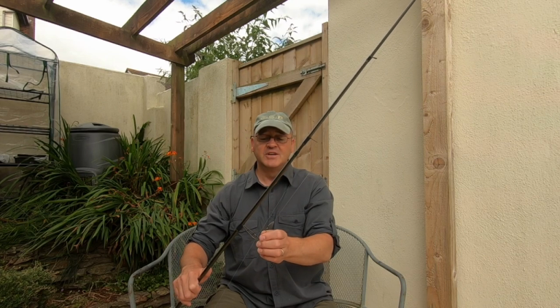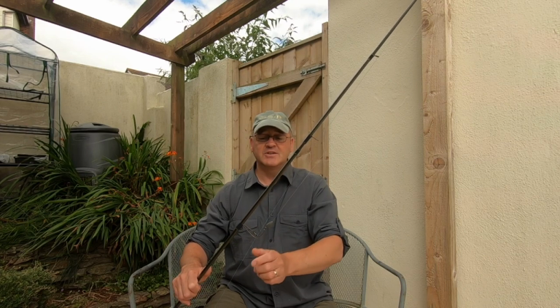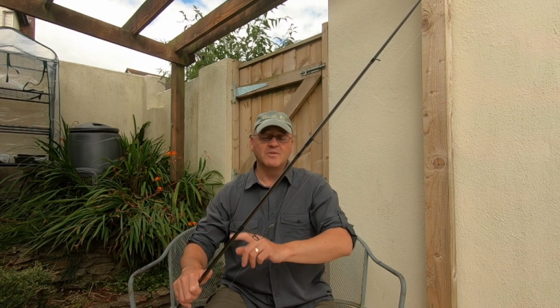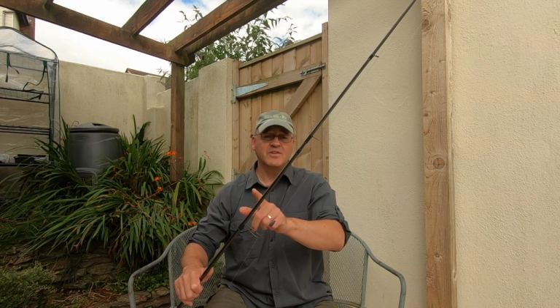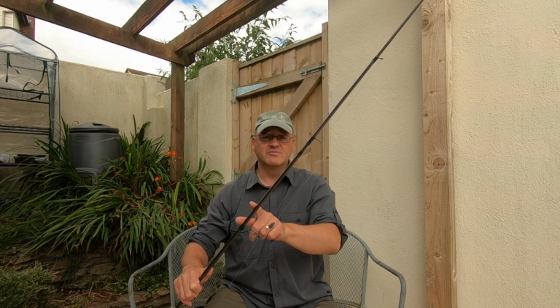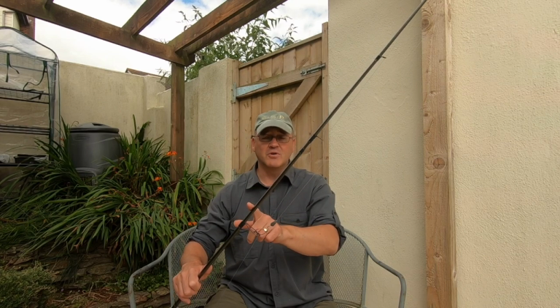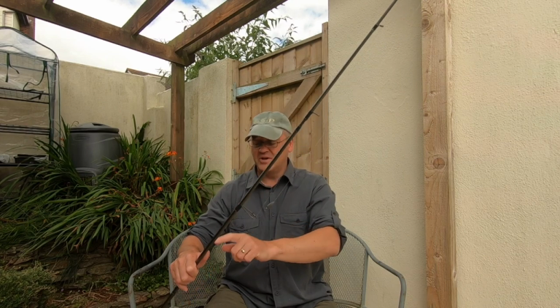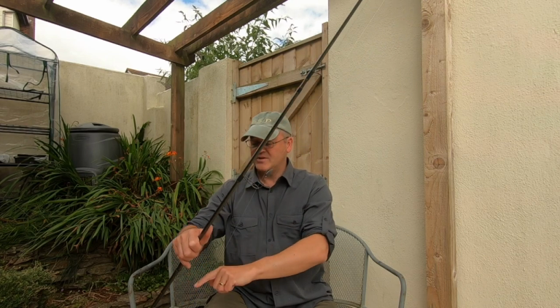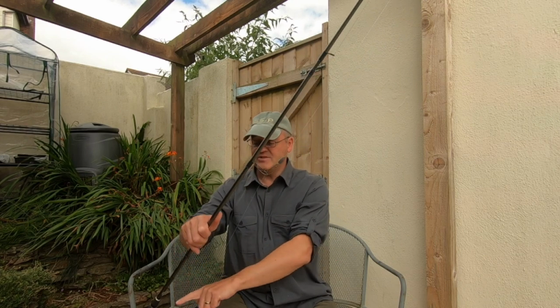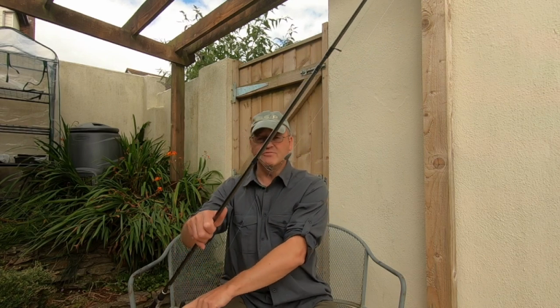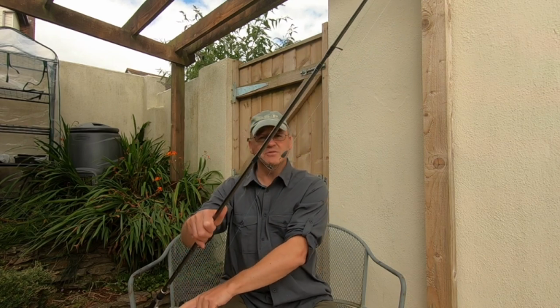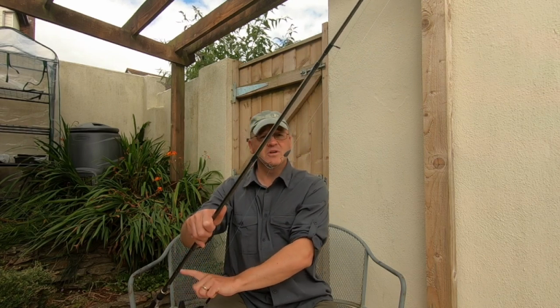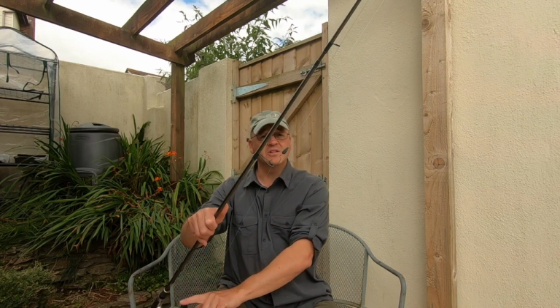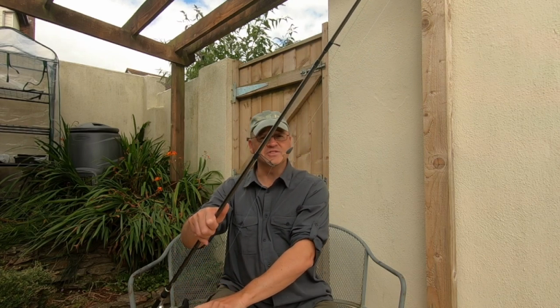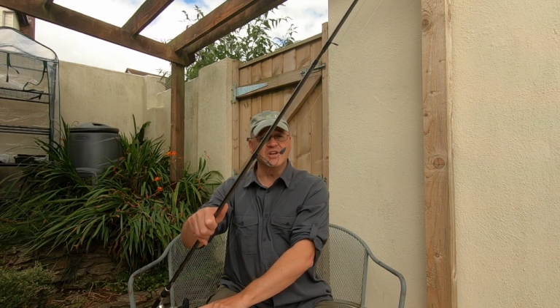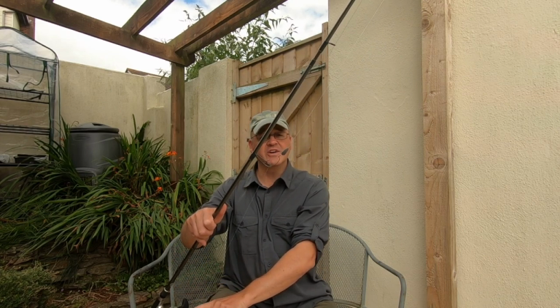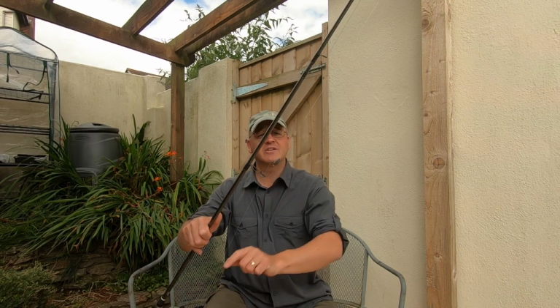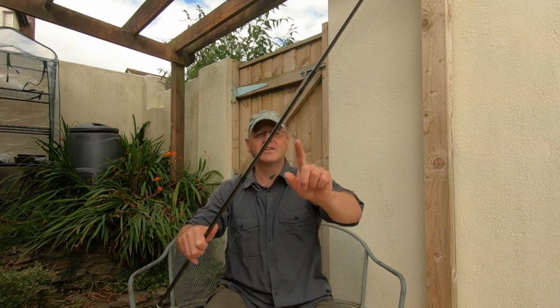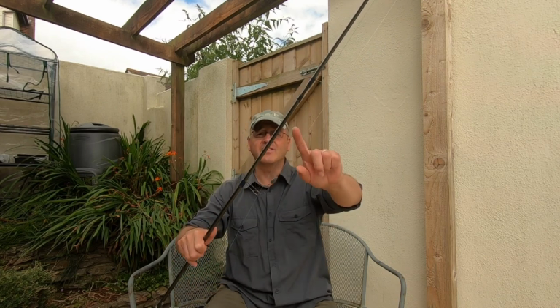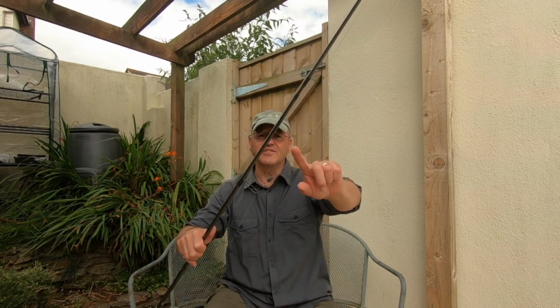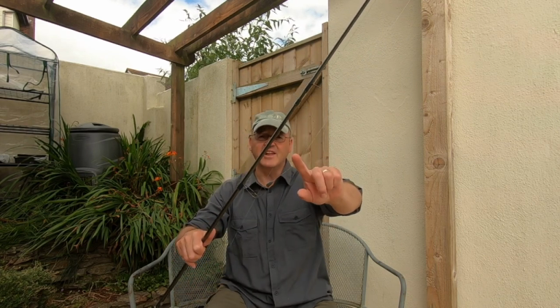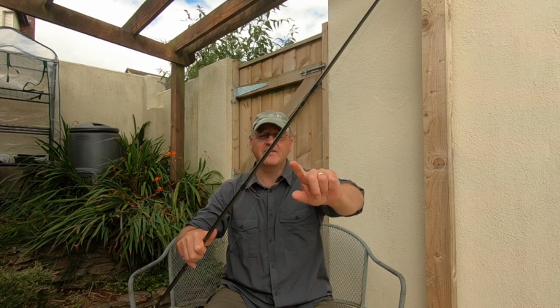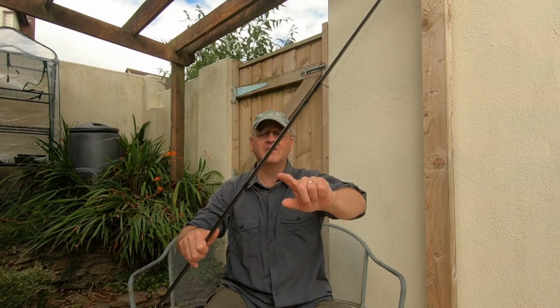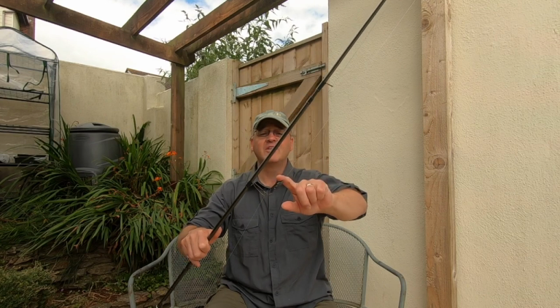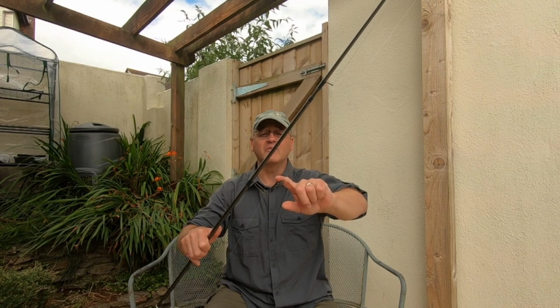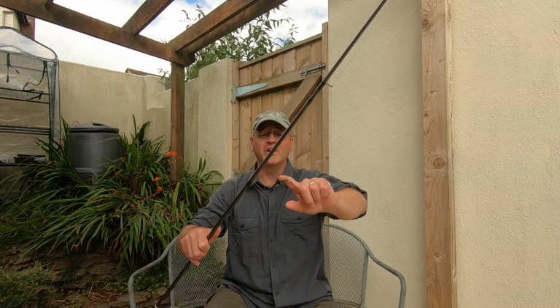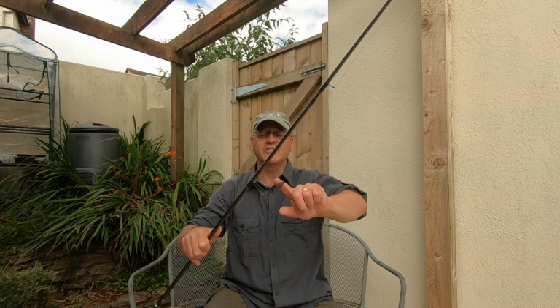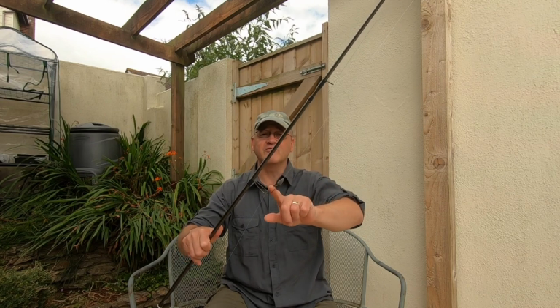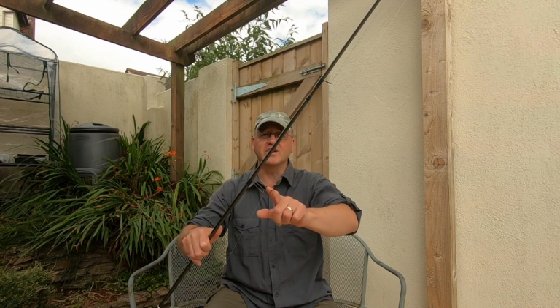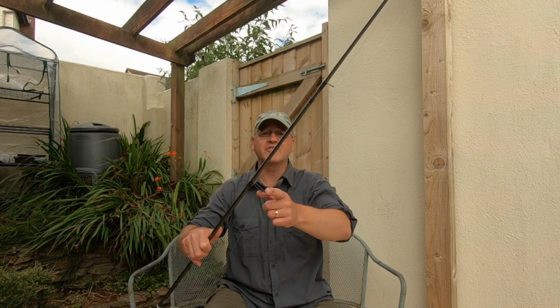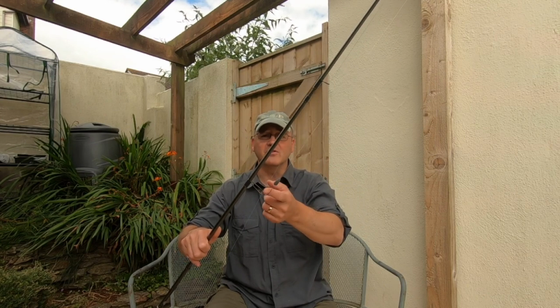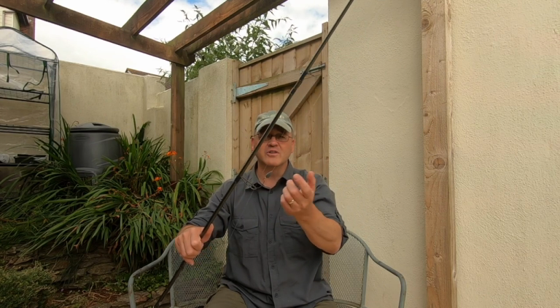So there's the rod, there's the reel, there's the line, there's the leader, the weight, the rig, the hook.